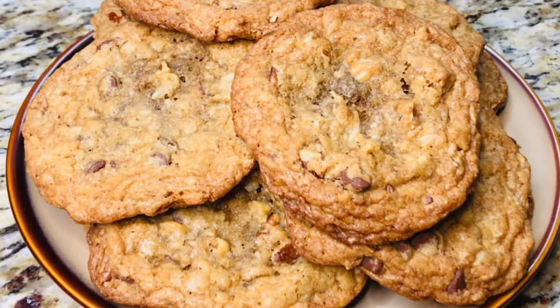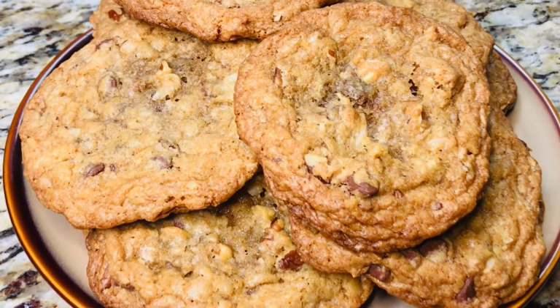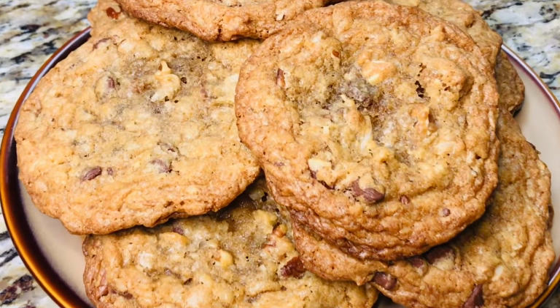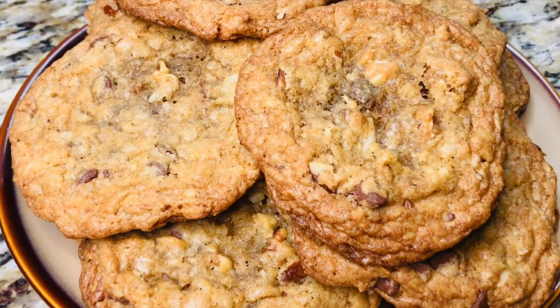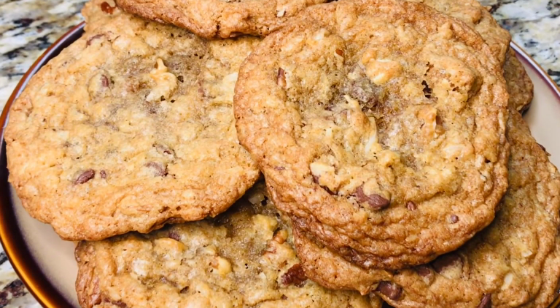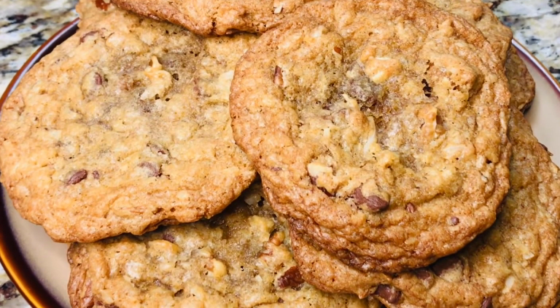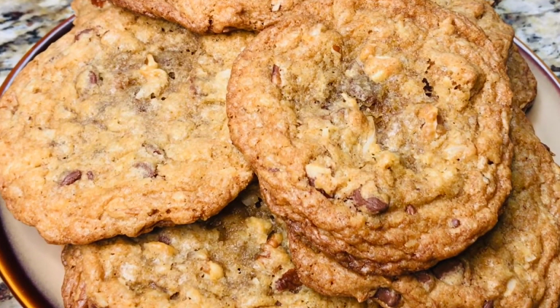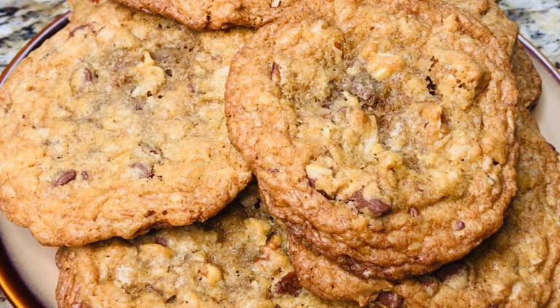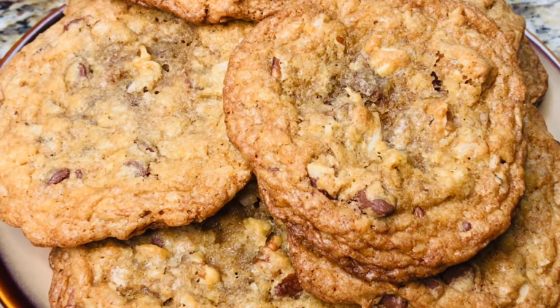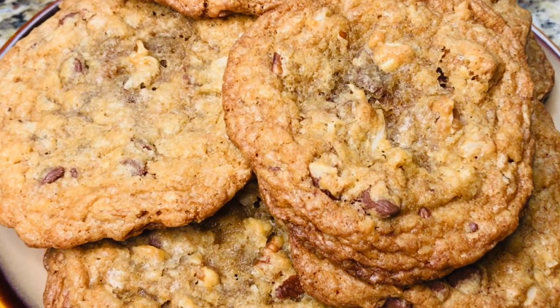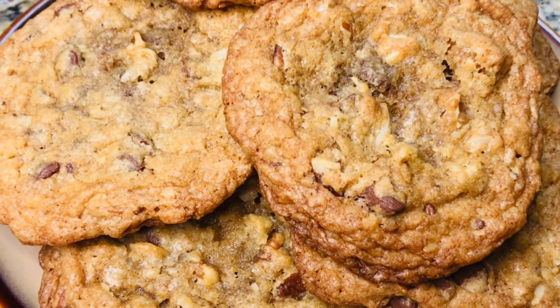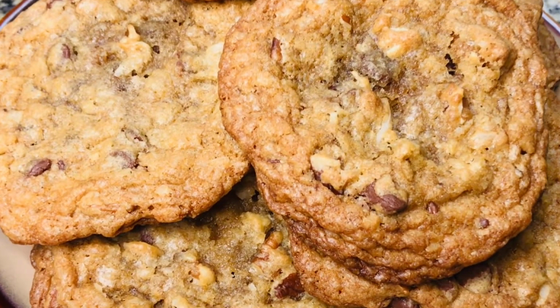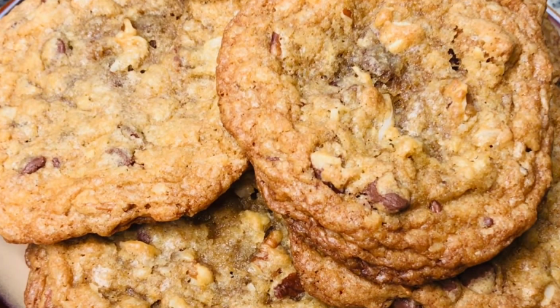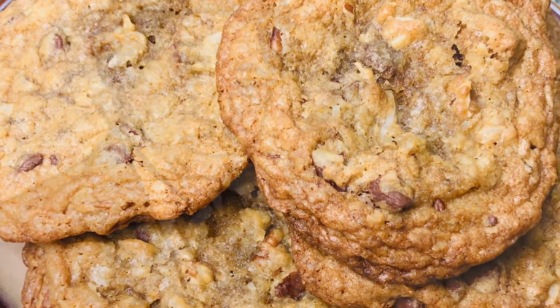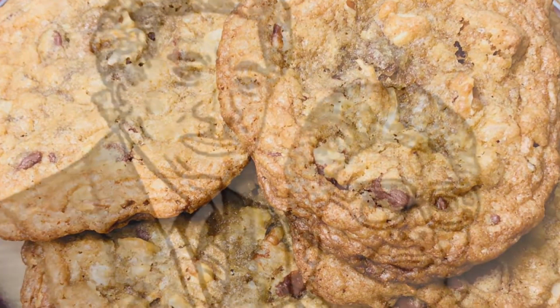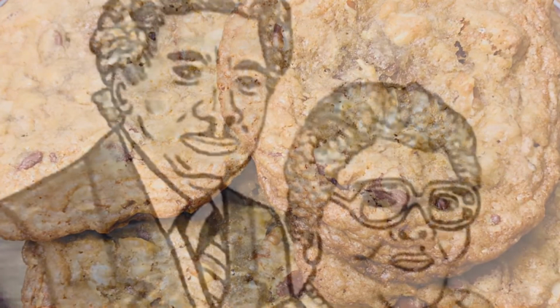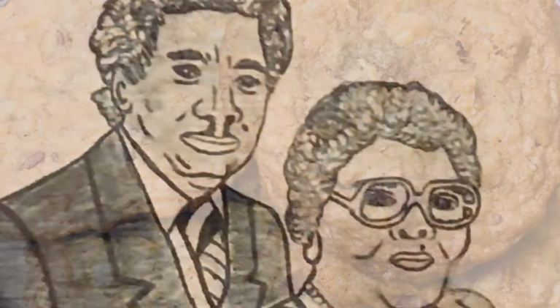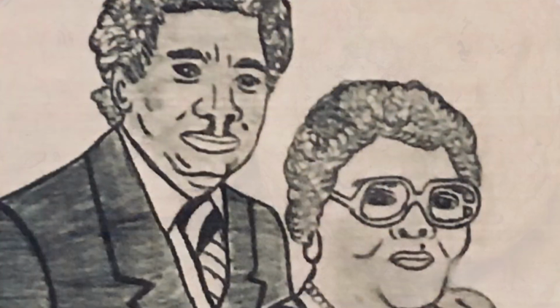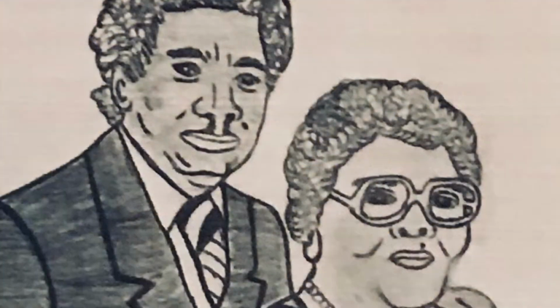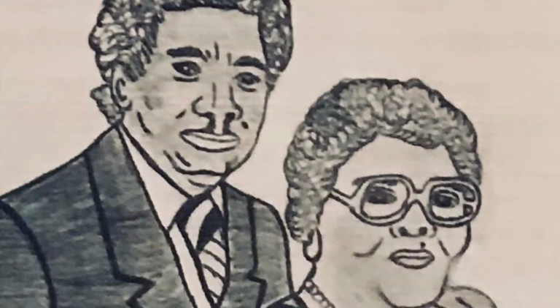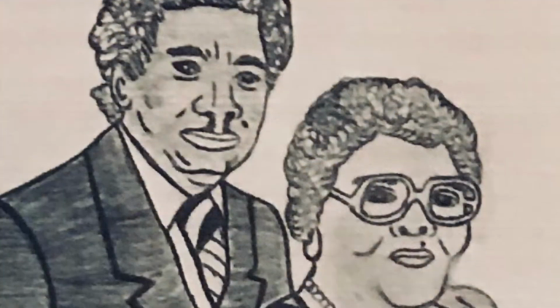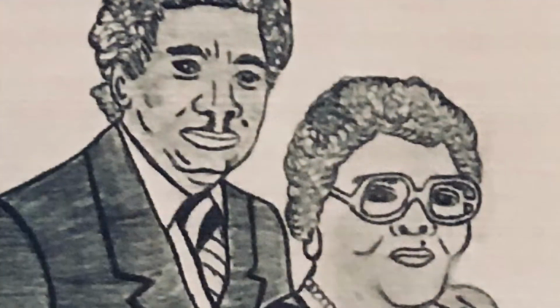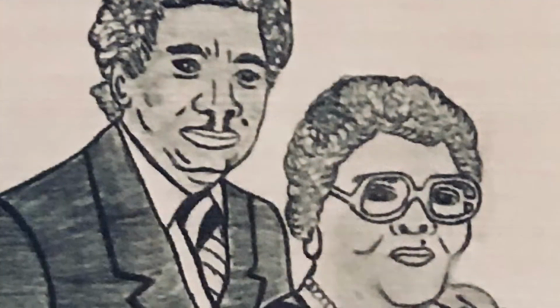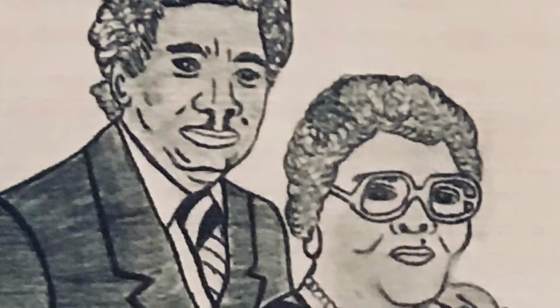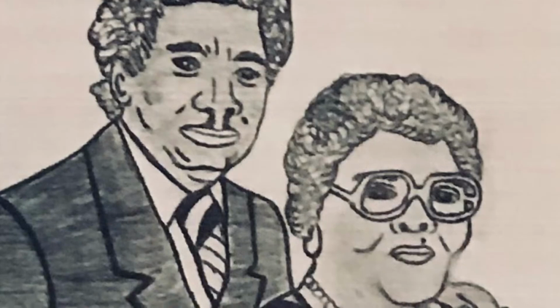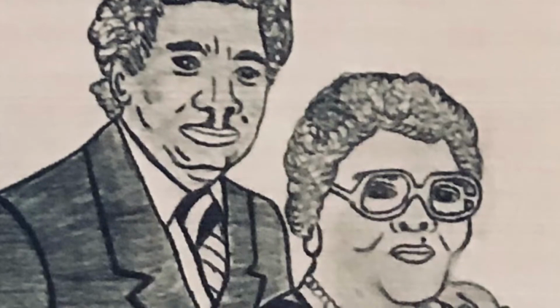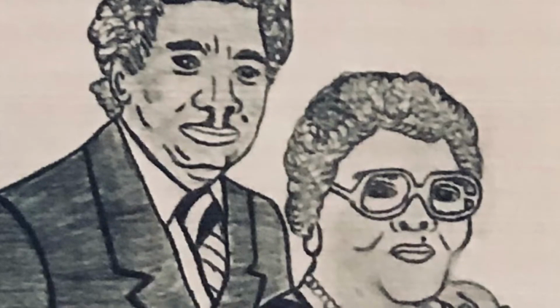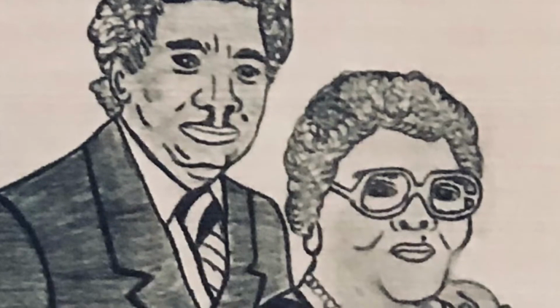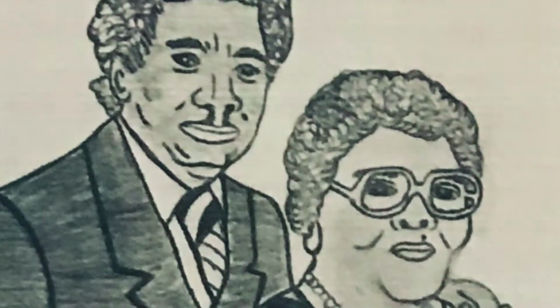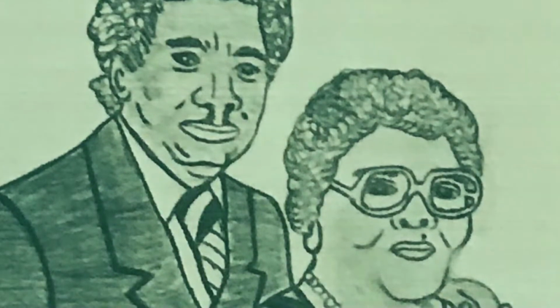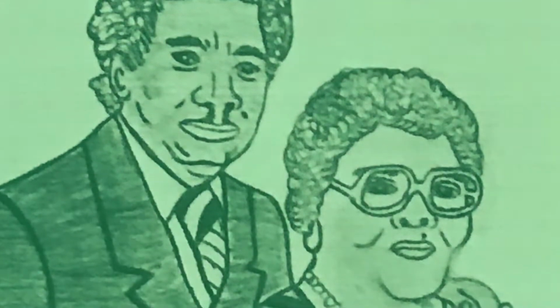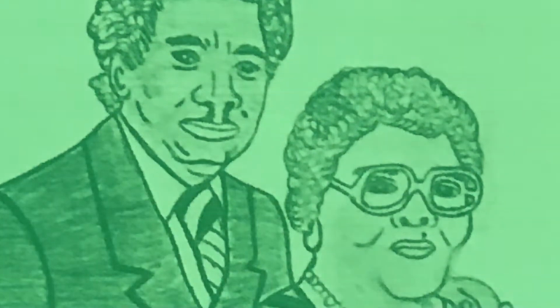We are baking savory and delicious chocolate chip cookies today on Grandma Bessie's House.